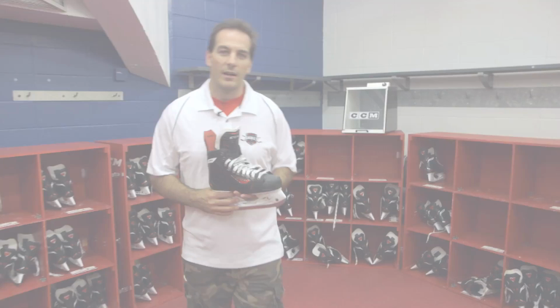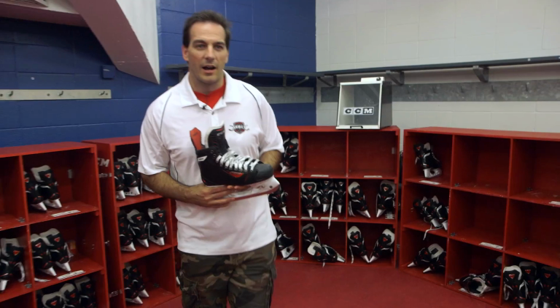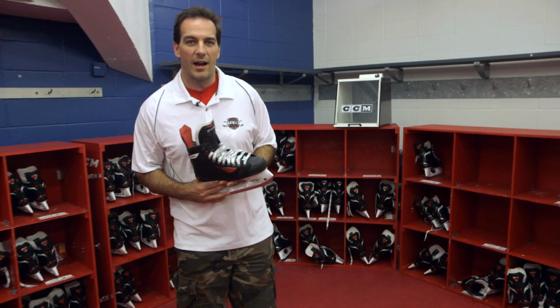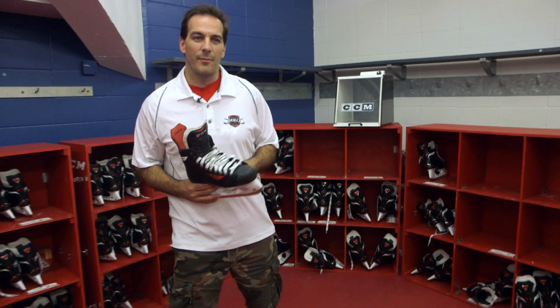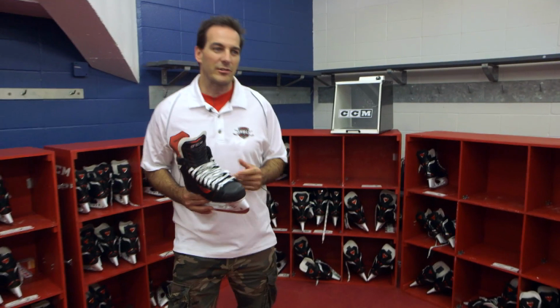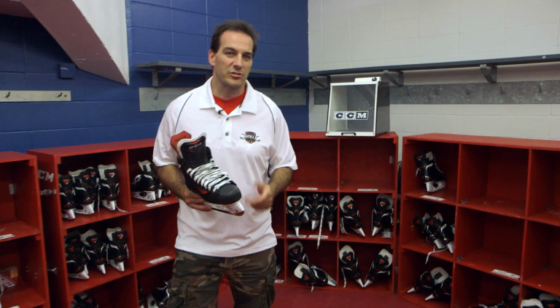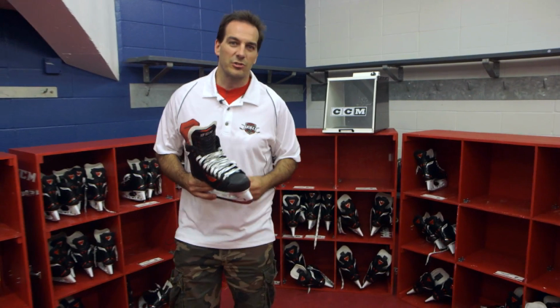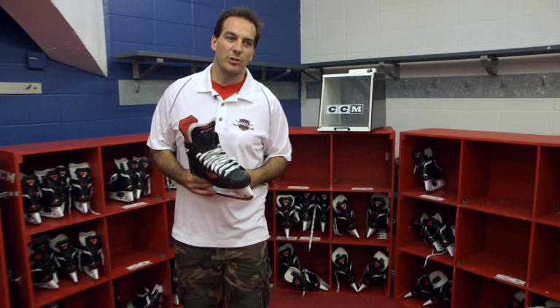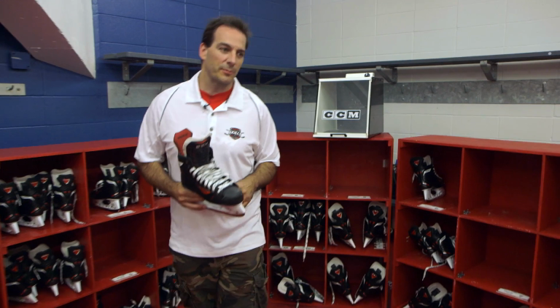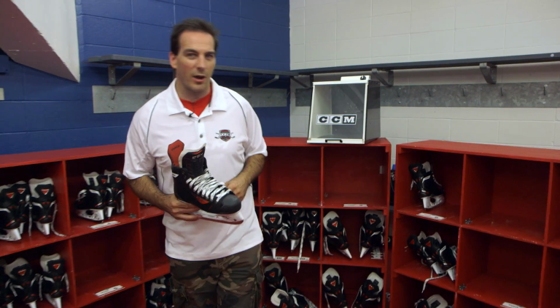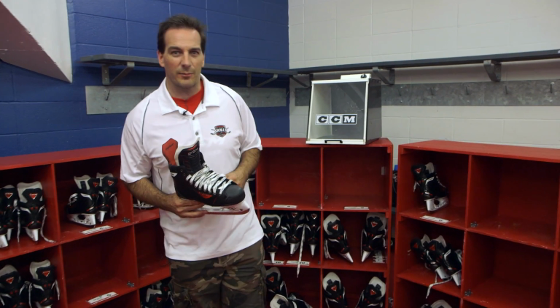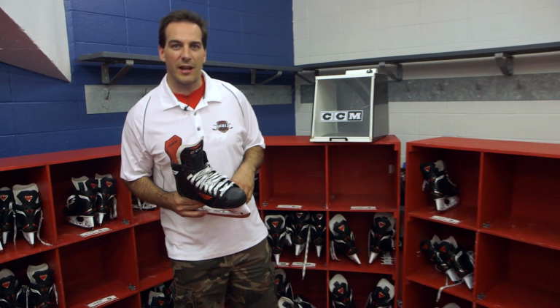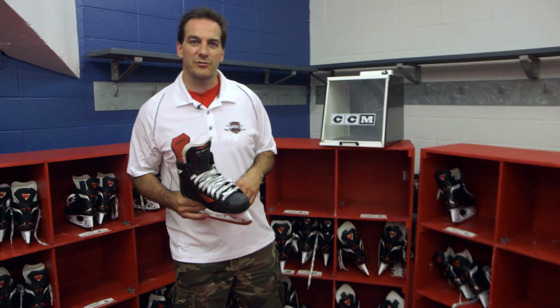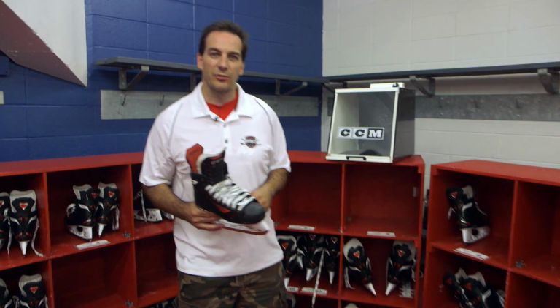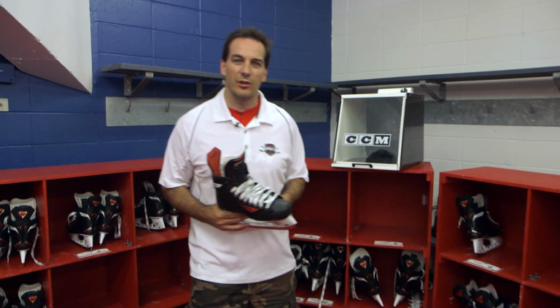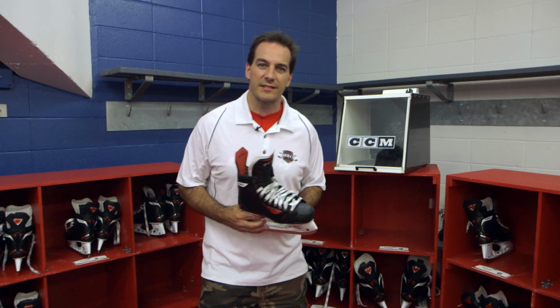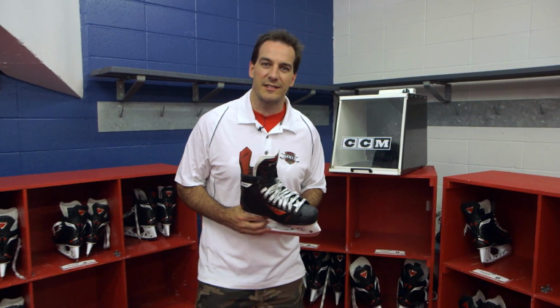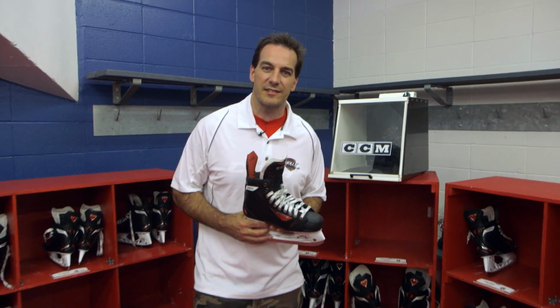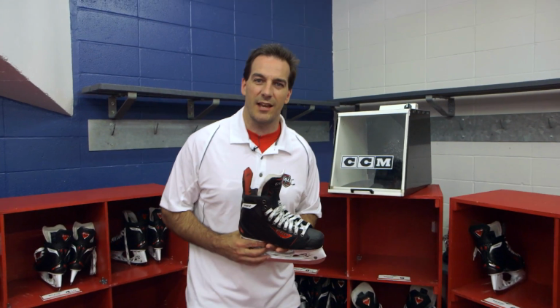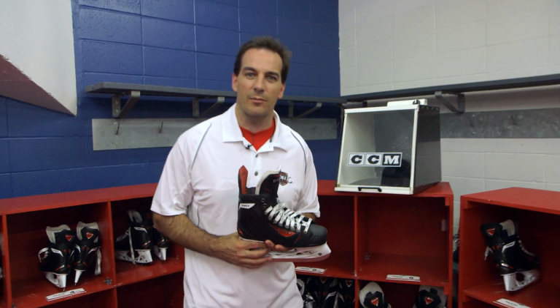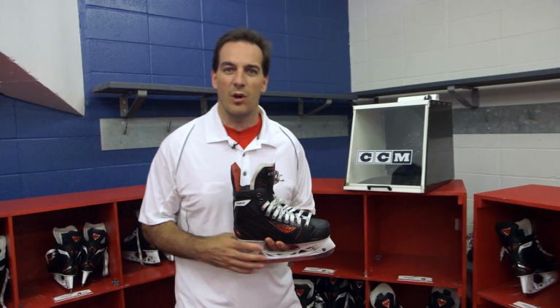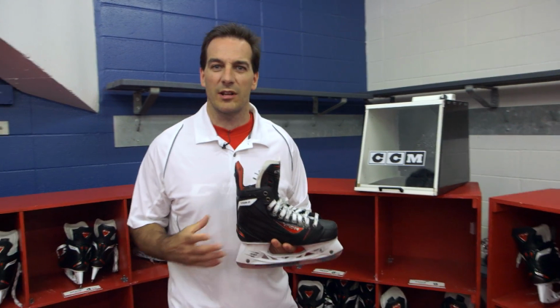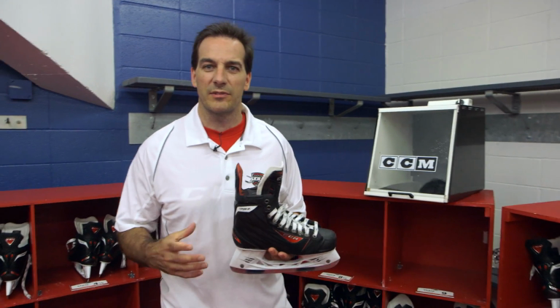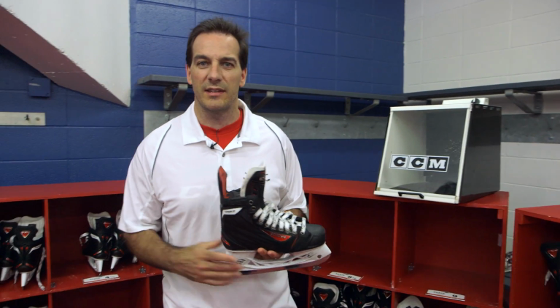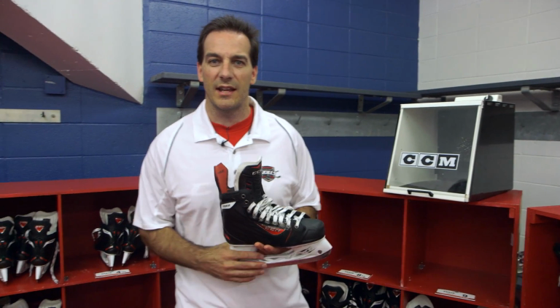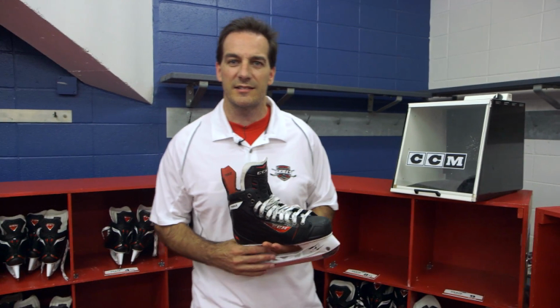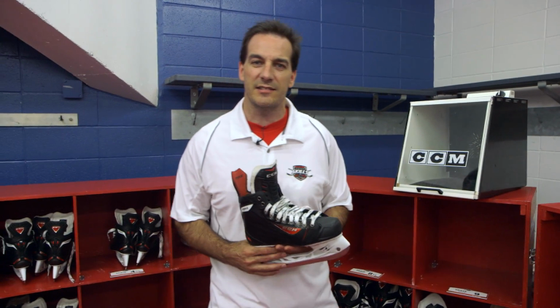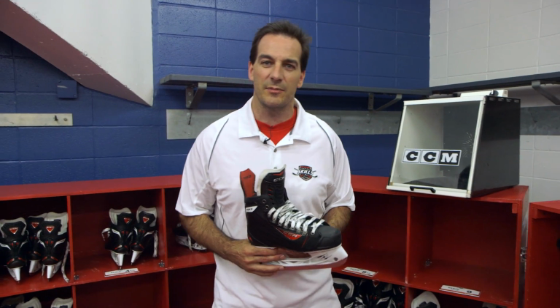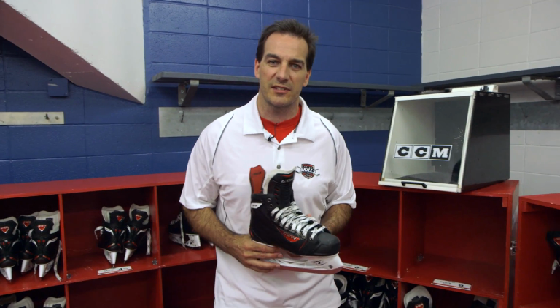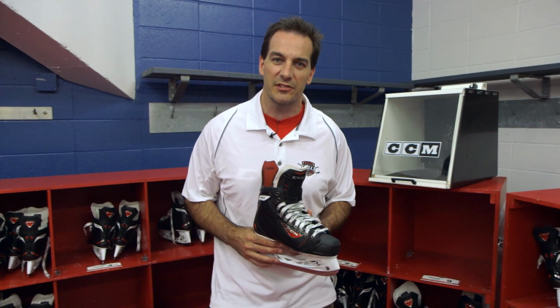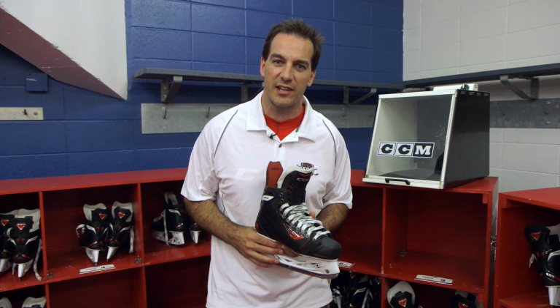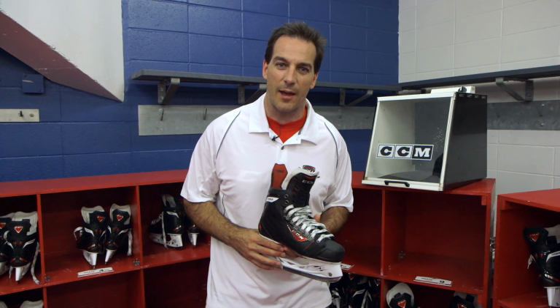Hi, I'm Andrew Stewart, Product Manager for CCM. Welcome to the CCM Skills Camp.